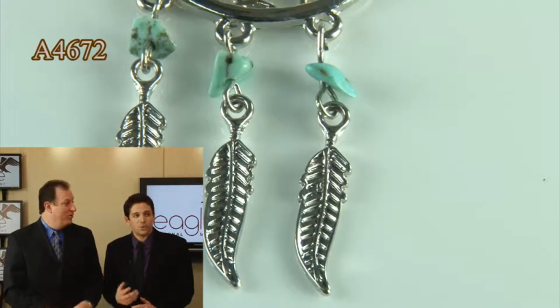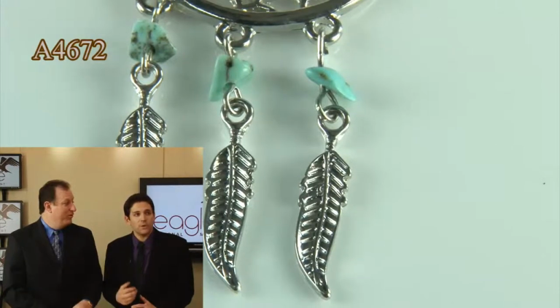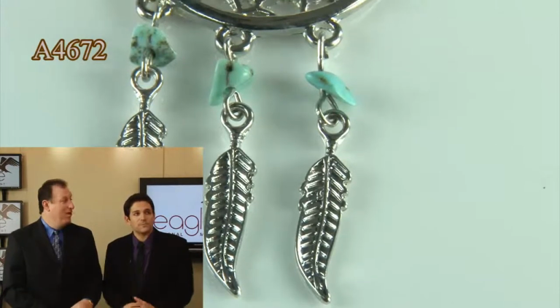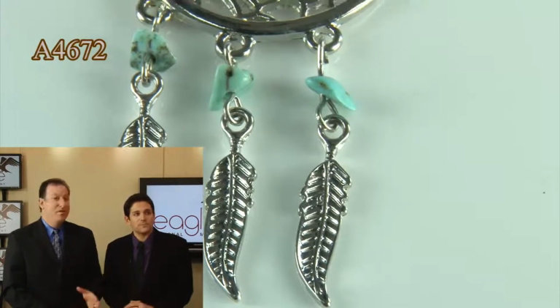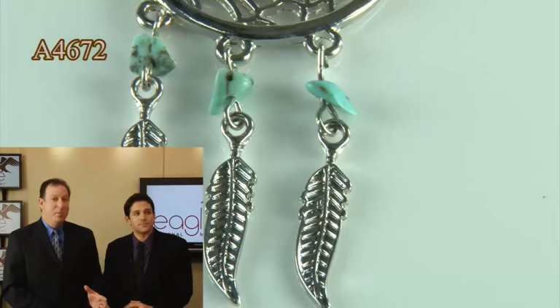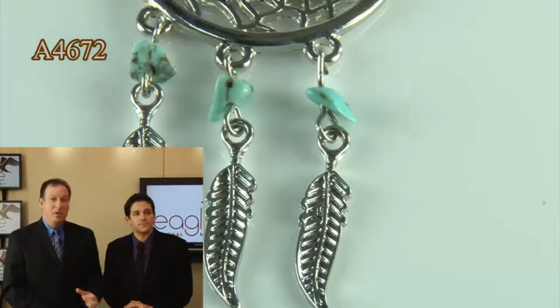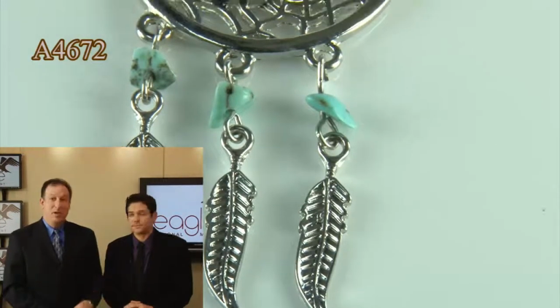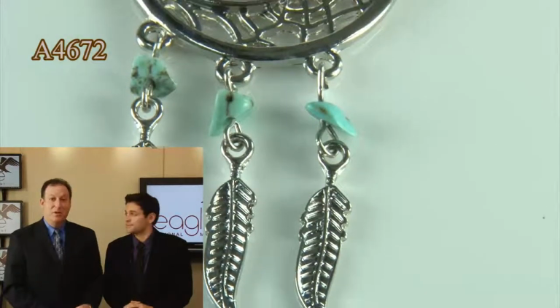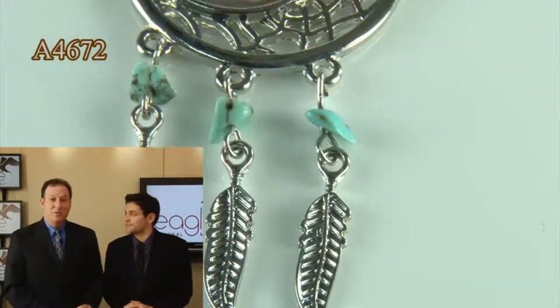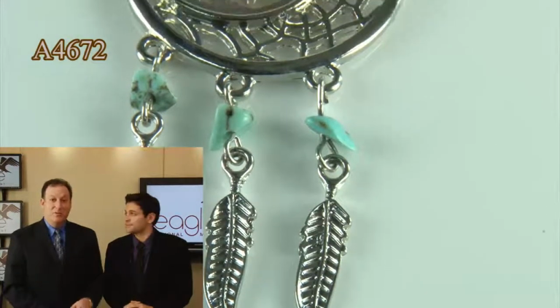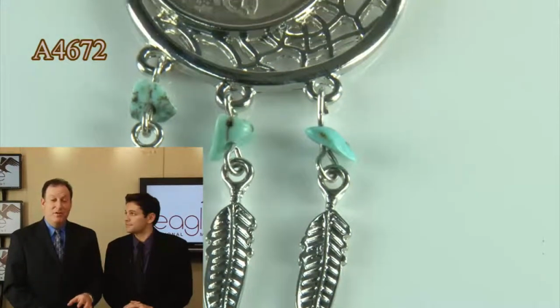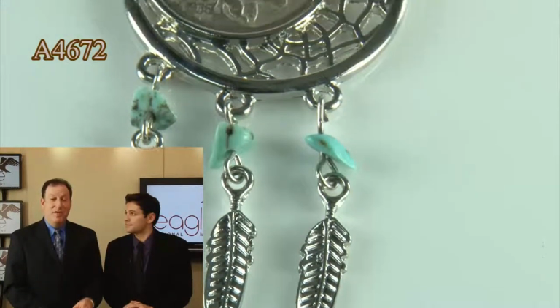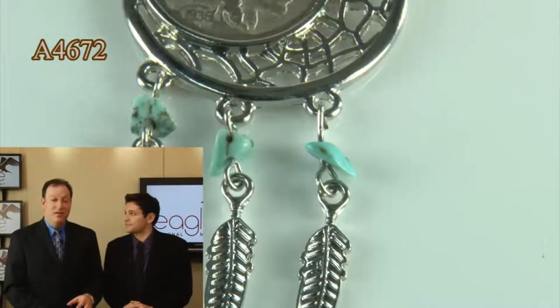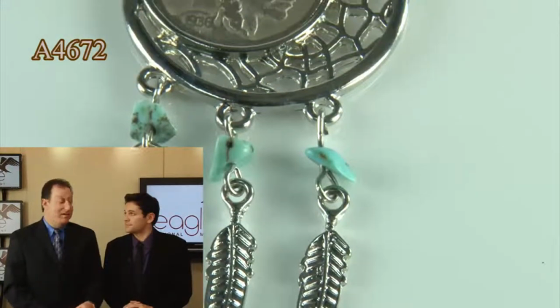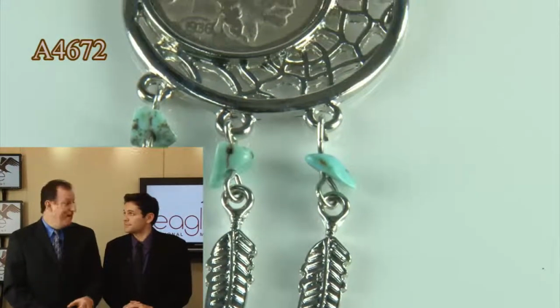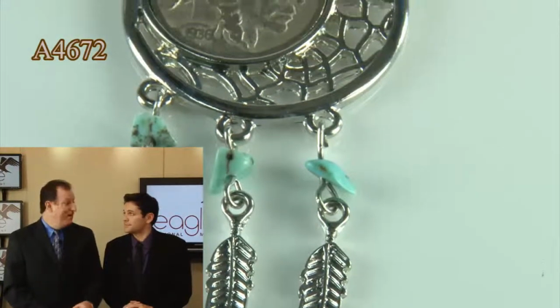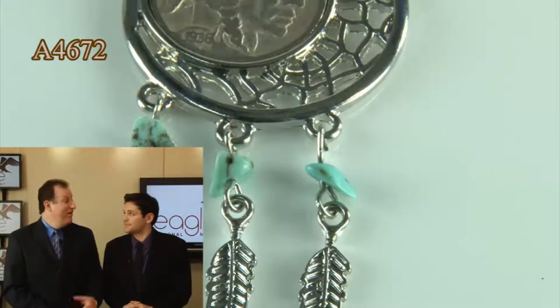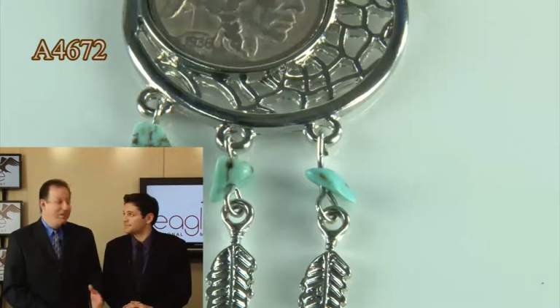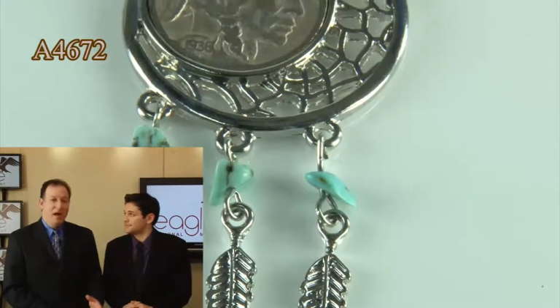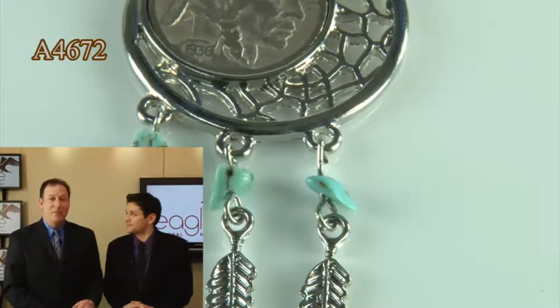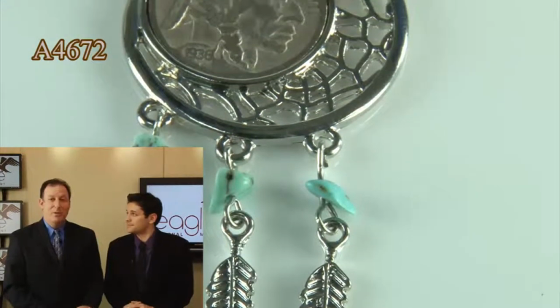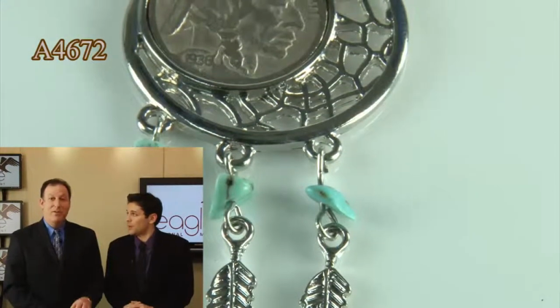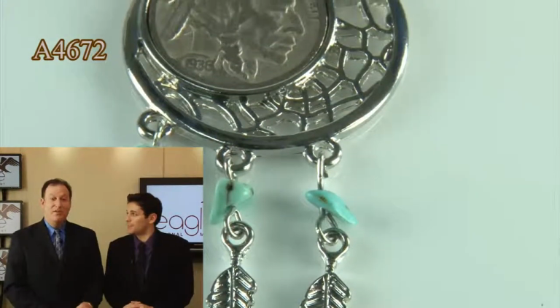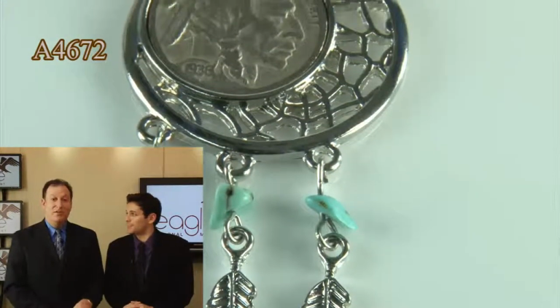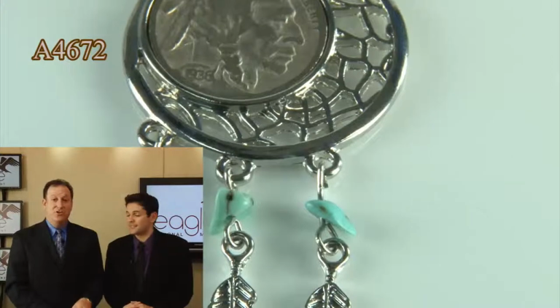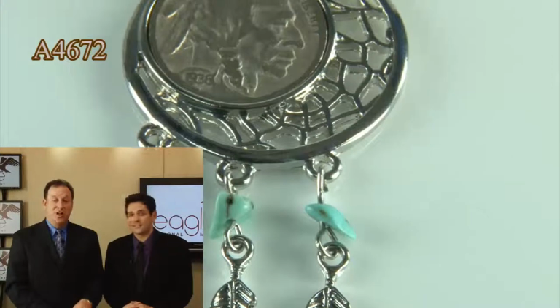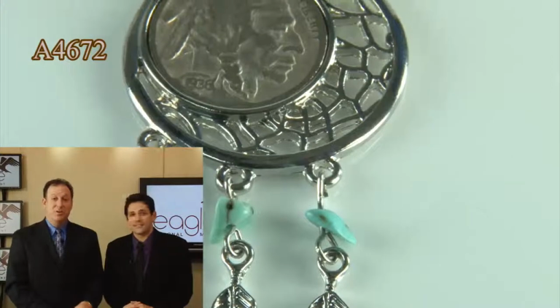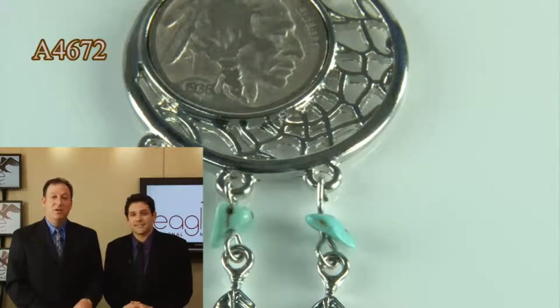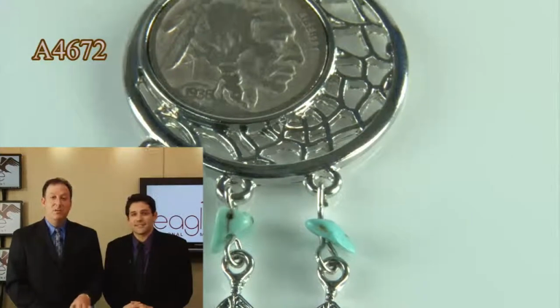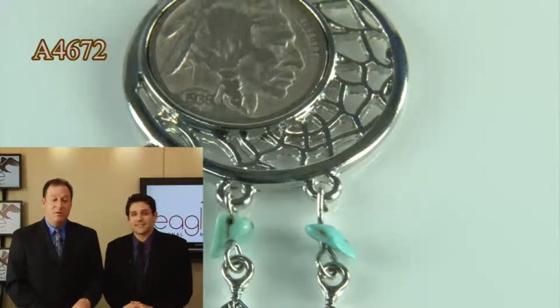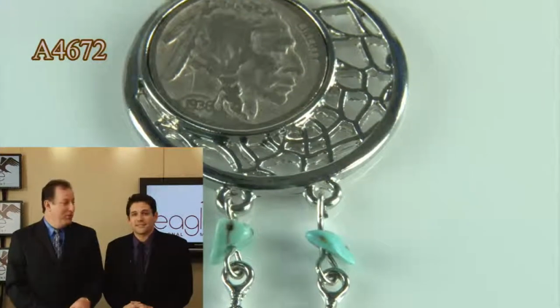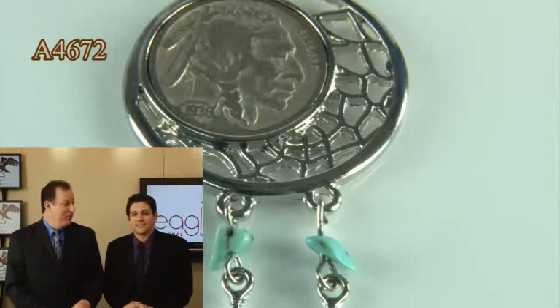We coupled it as it is an Indian-themed product with an Indian-themed coin, which is the Buffalo Nickel, featuring the Indian head on the obverse. This features a genuine Buffalo Nickel.